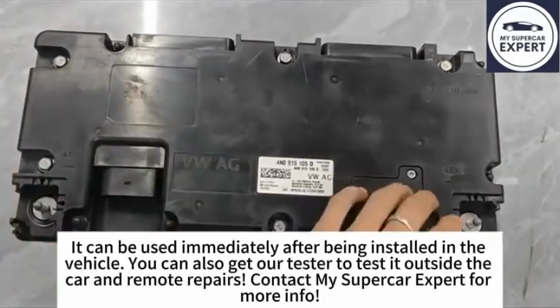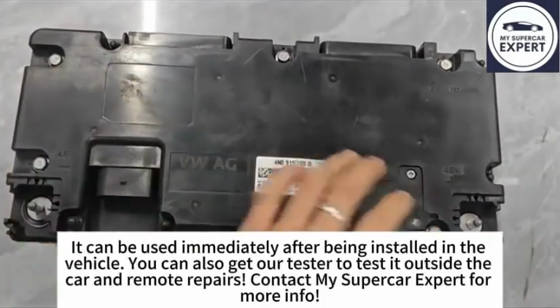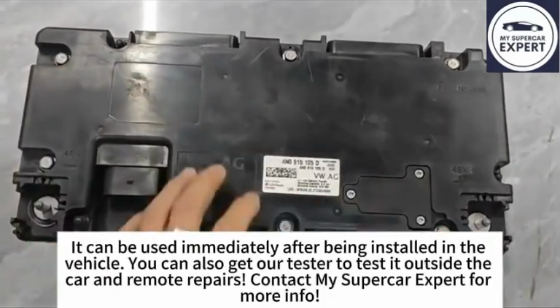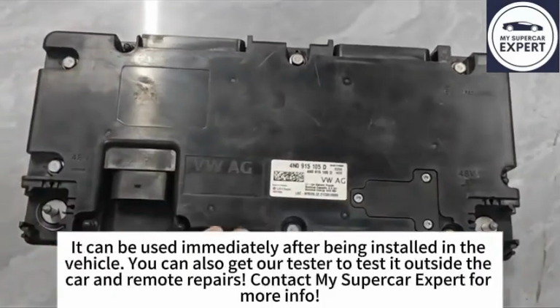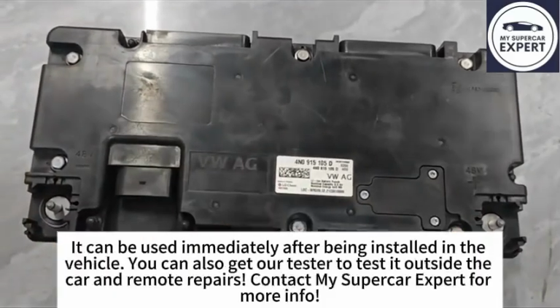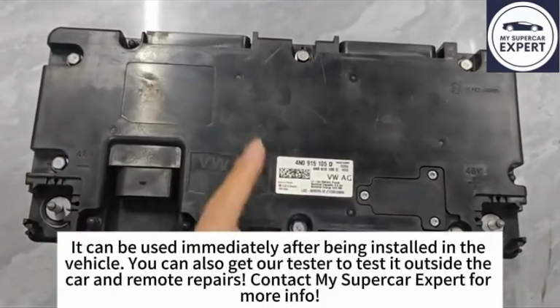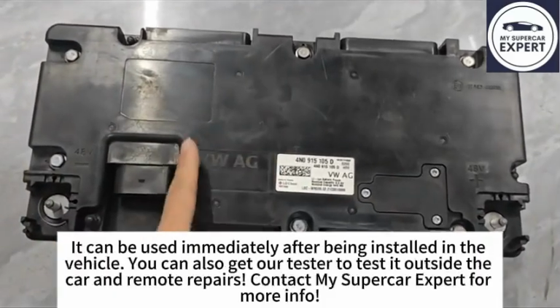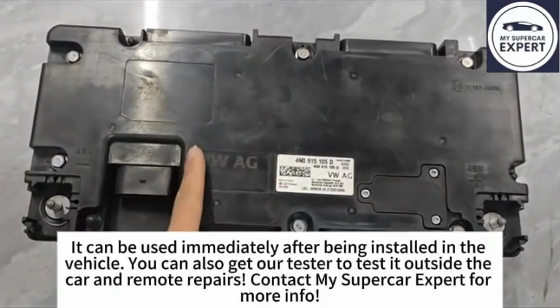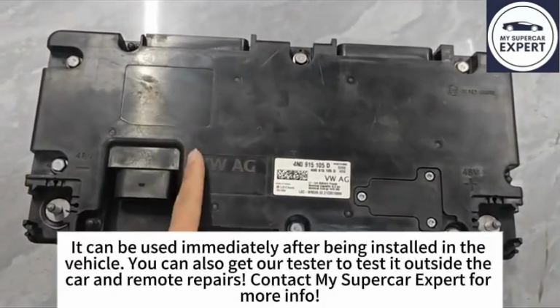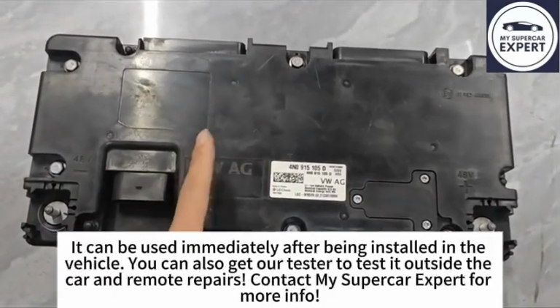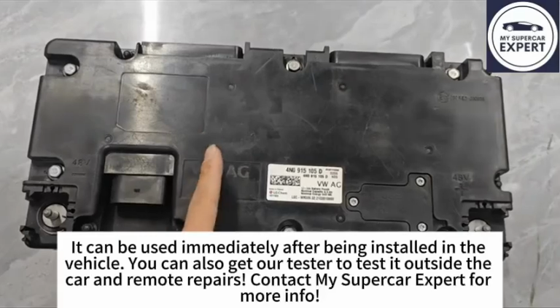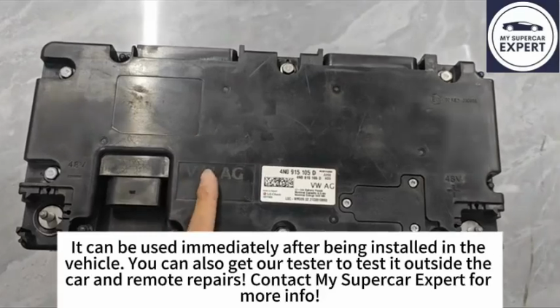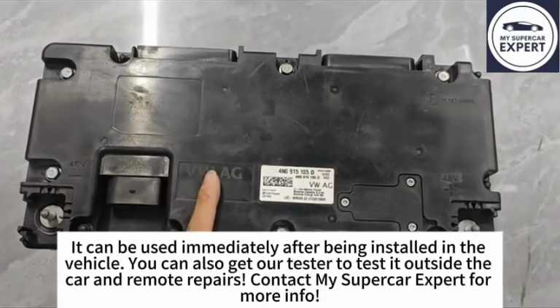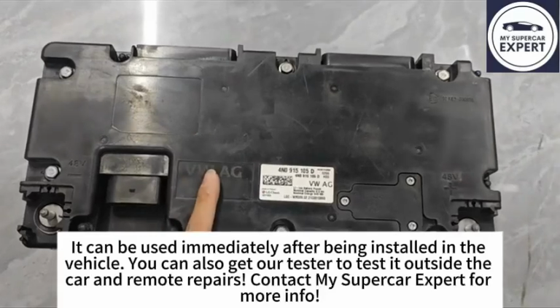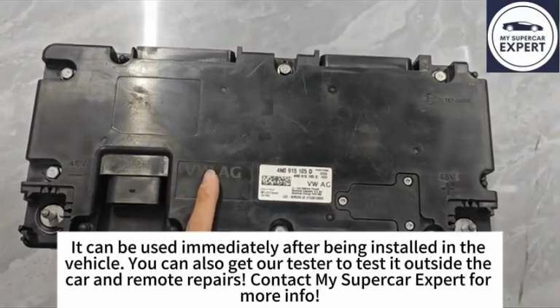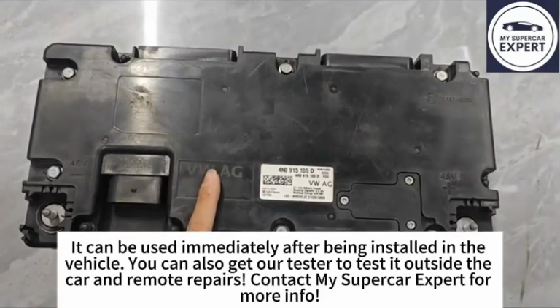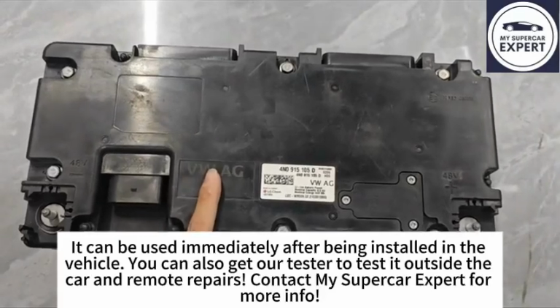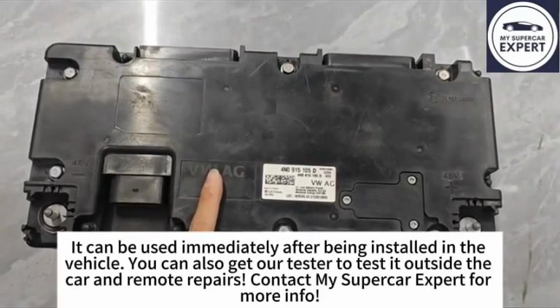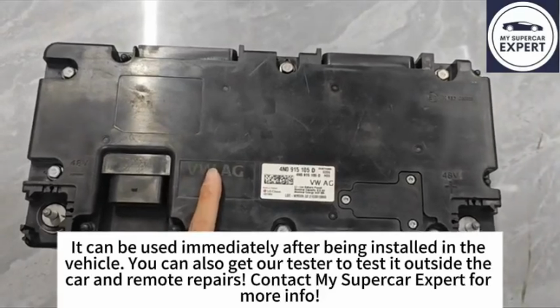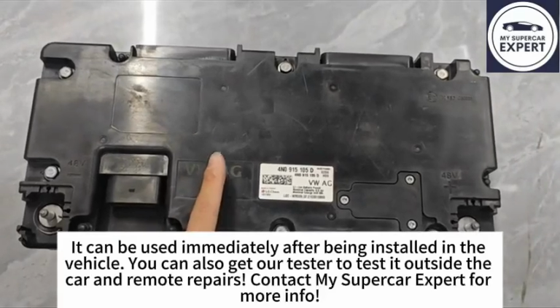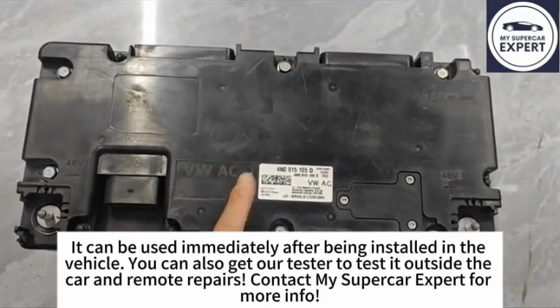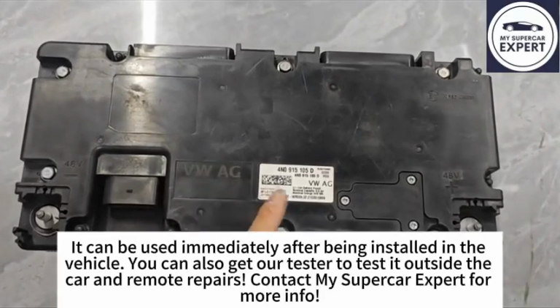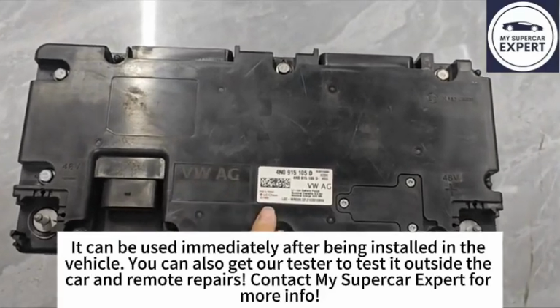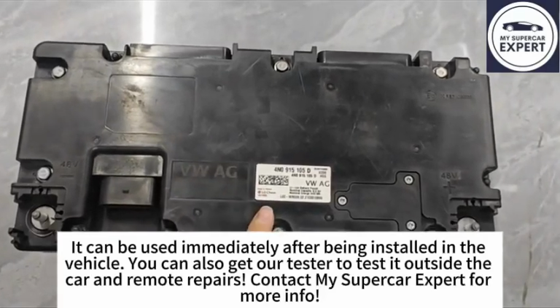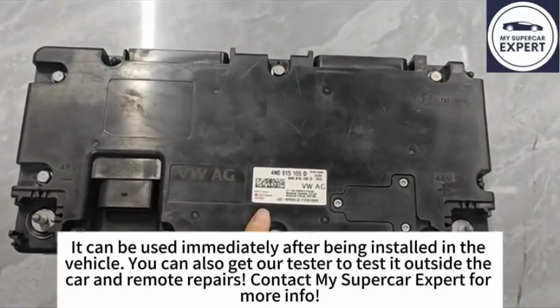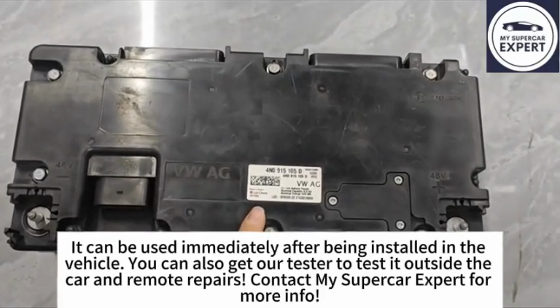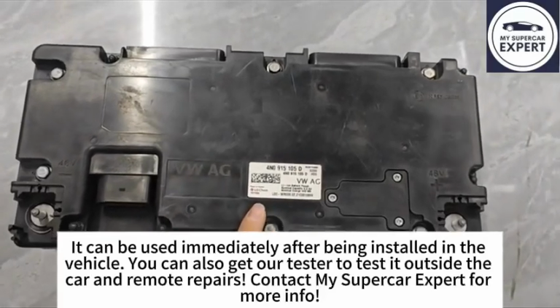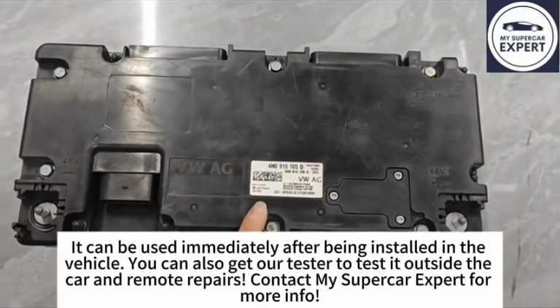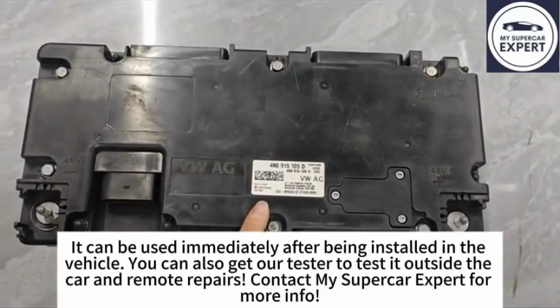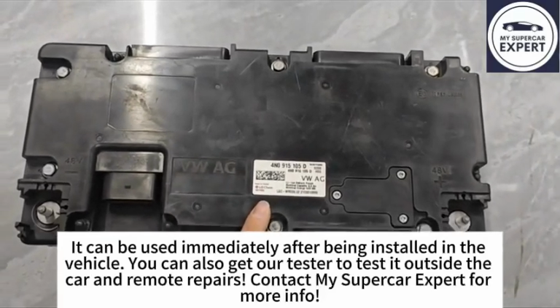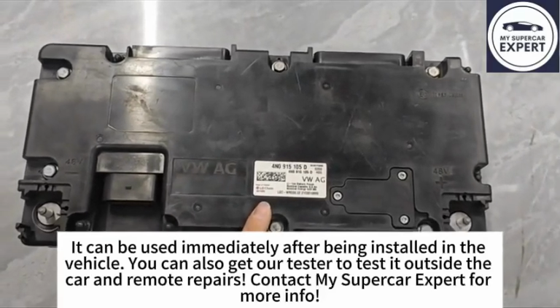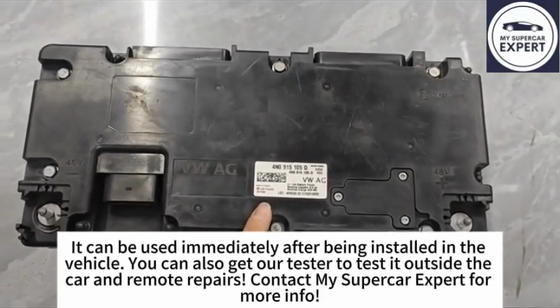You can also get our tester to test the battery outside the car and perform remote repairs. Contact my supercar expert for more information.